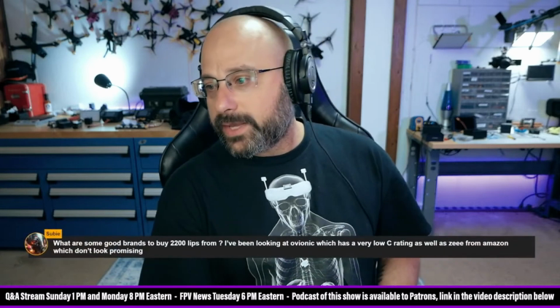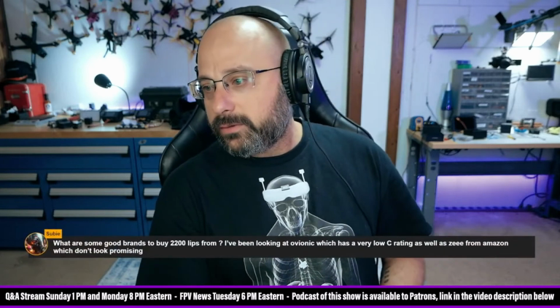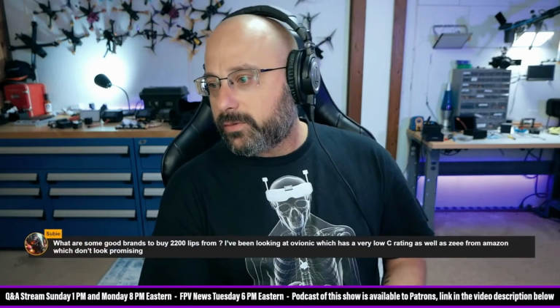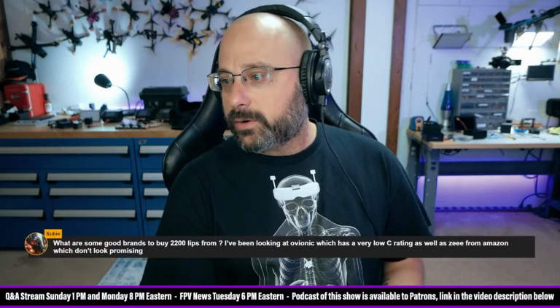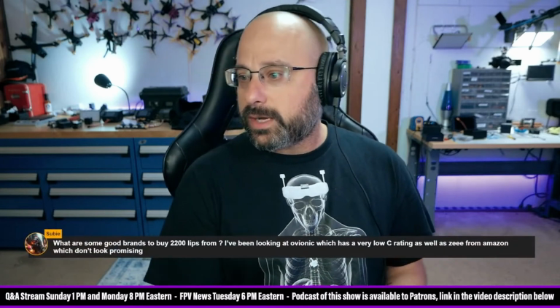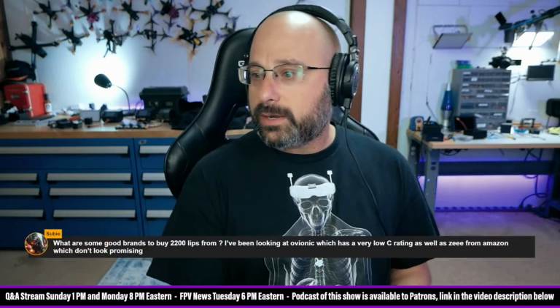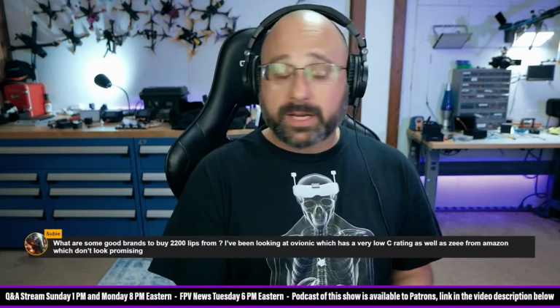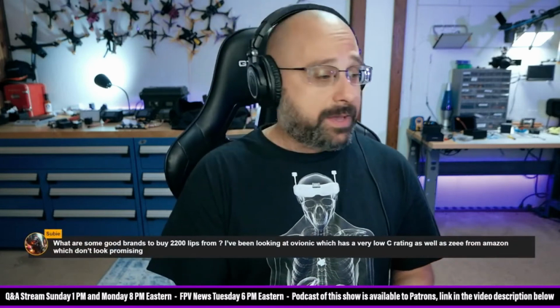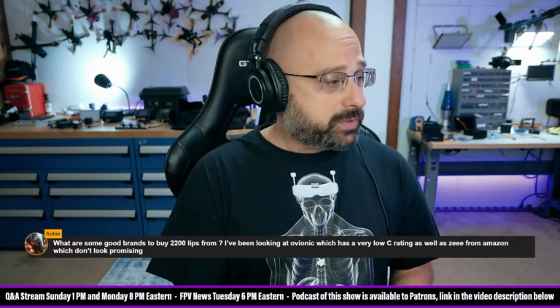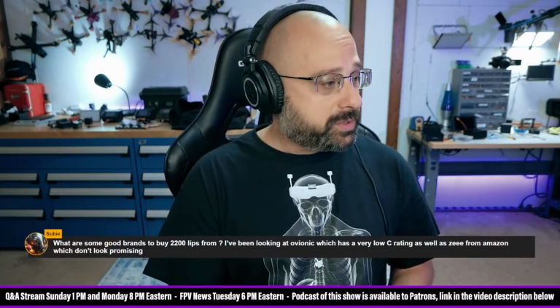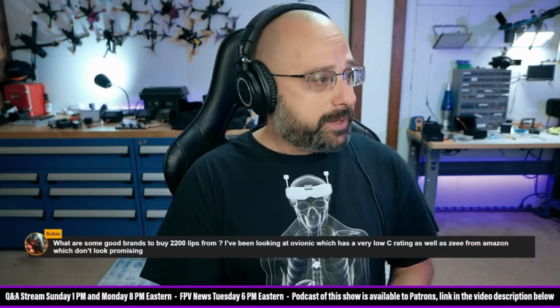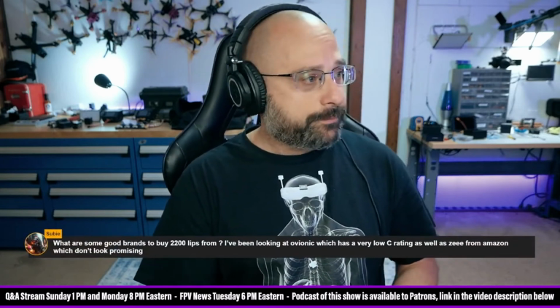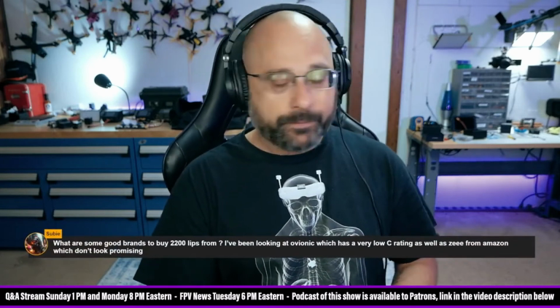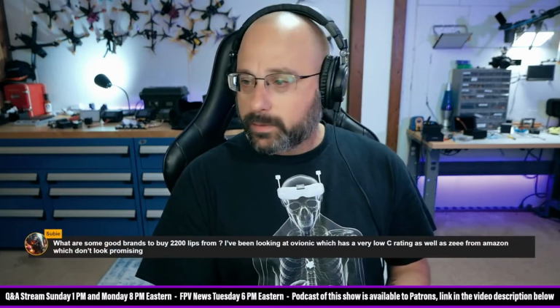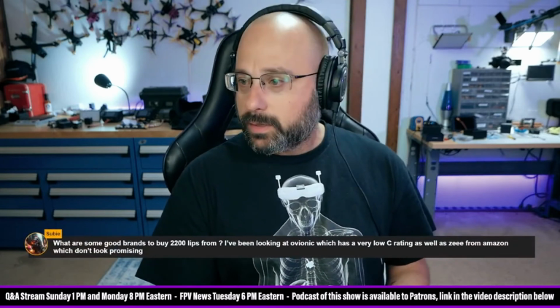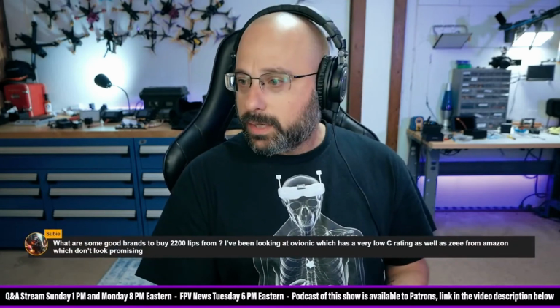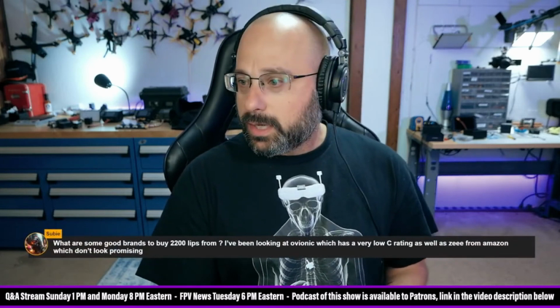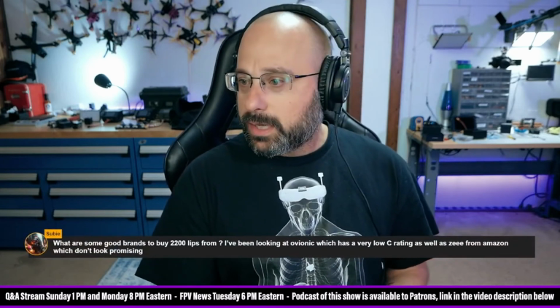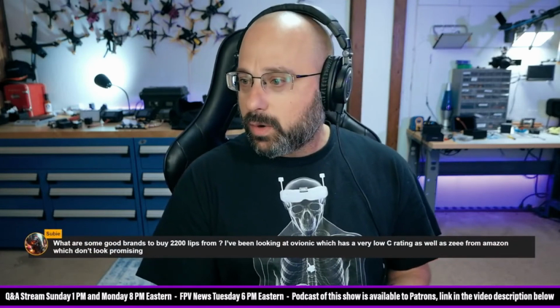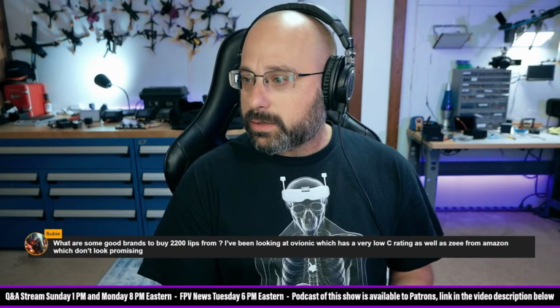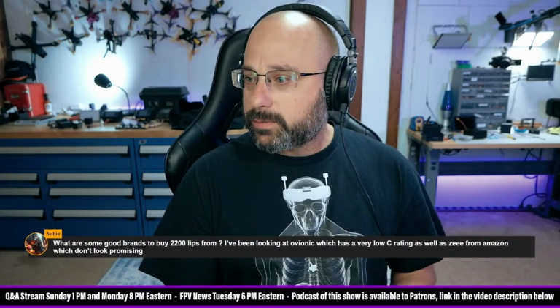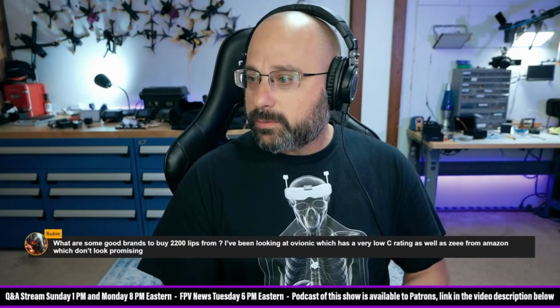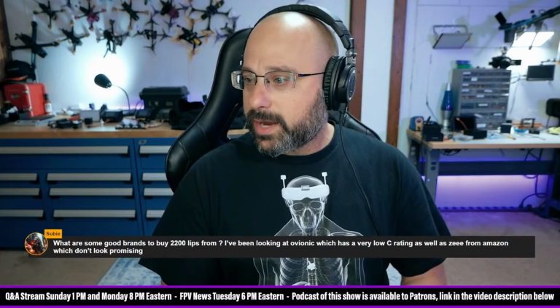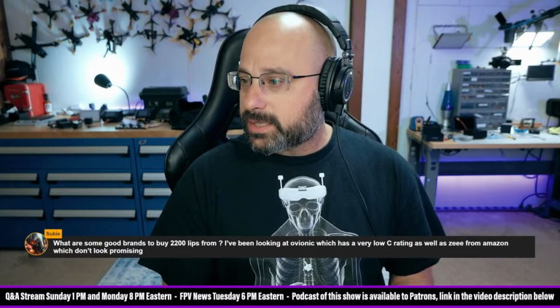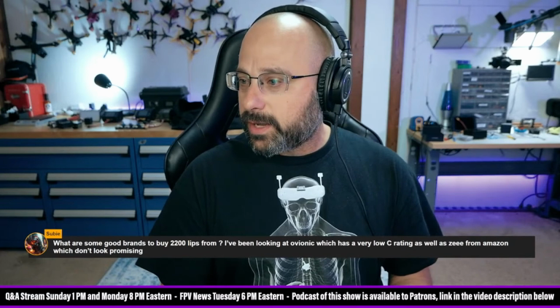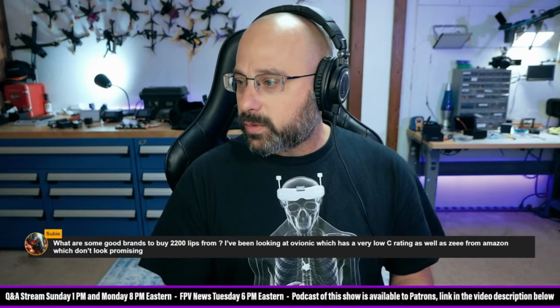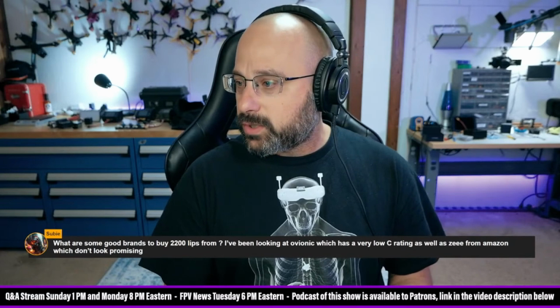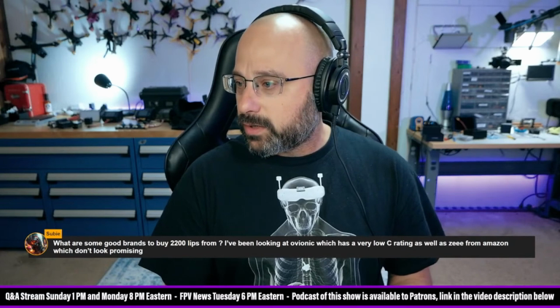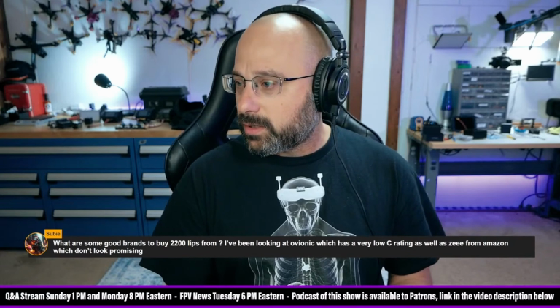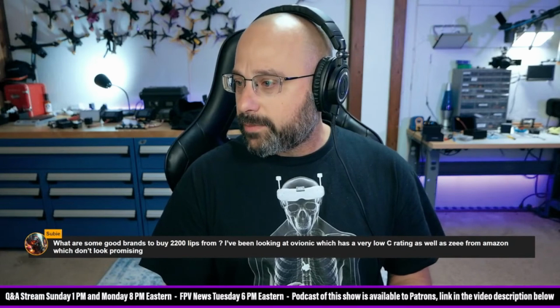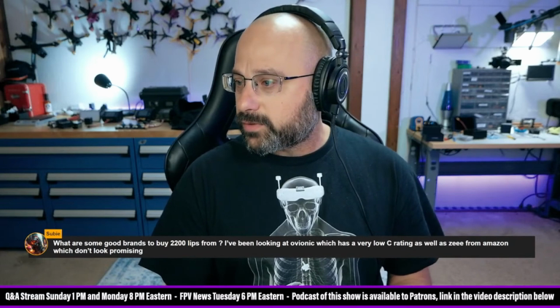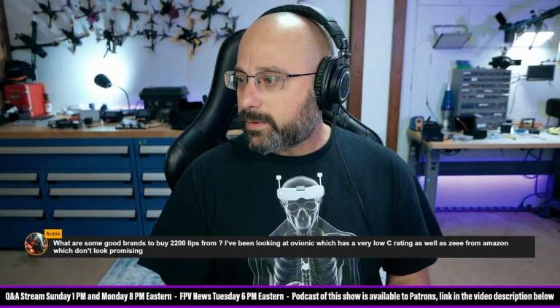Thank you for being a patron, Subi. What are some good brands to buy 2200 LiPos from?